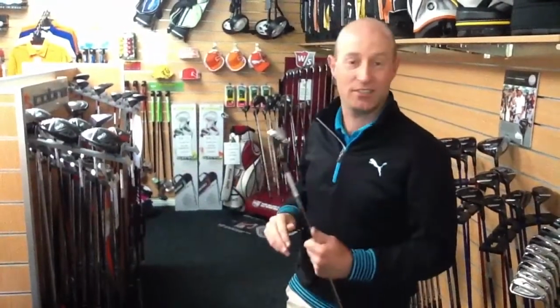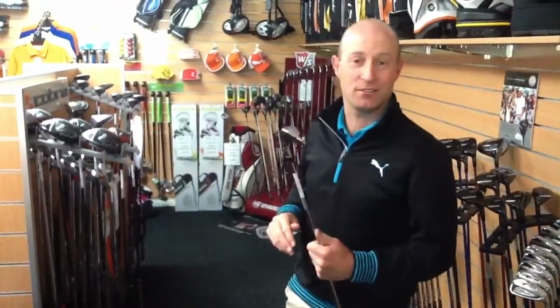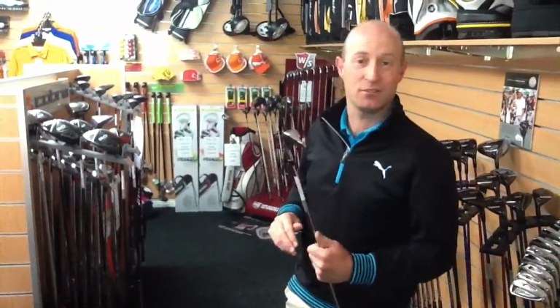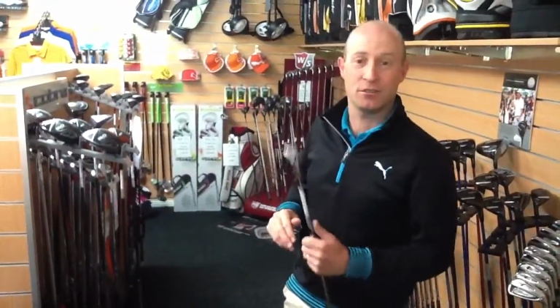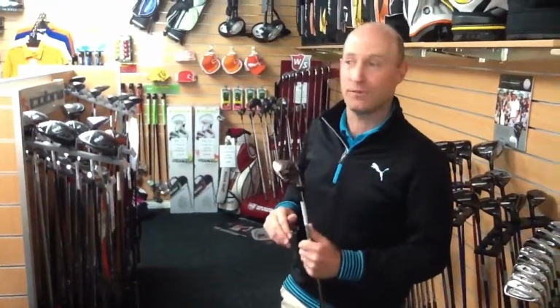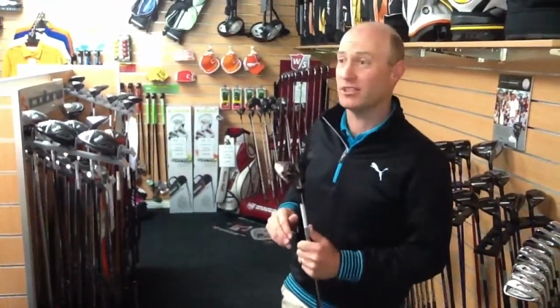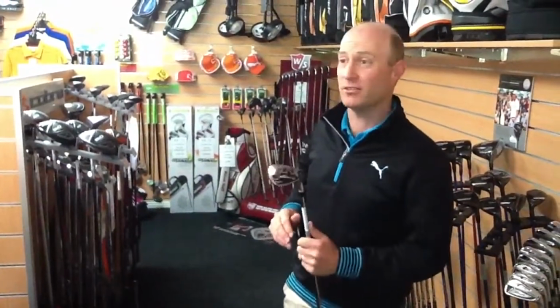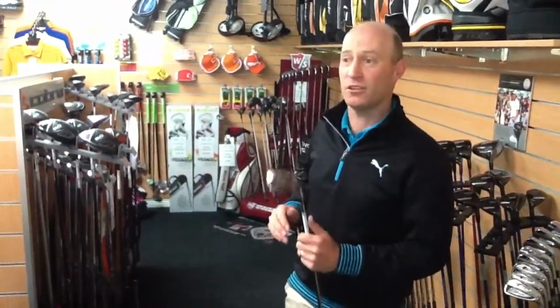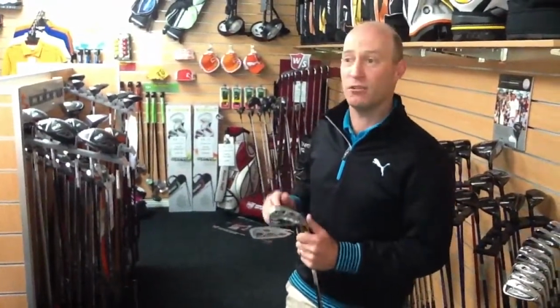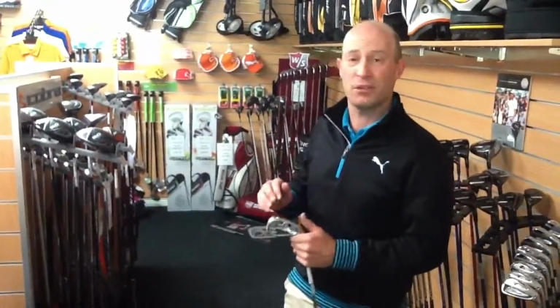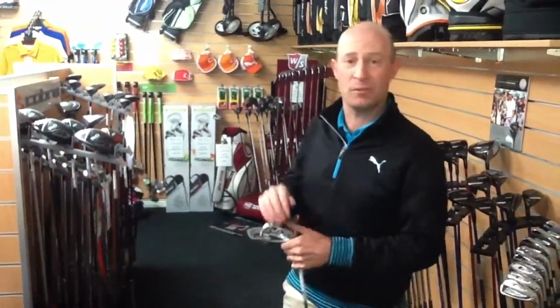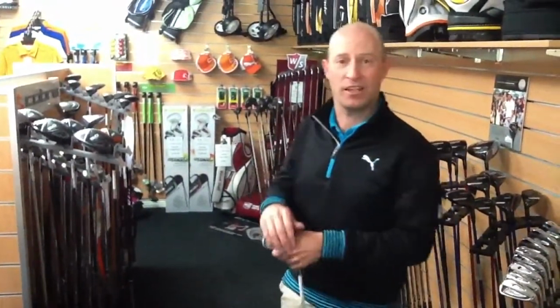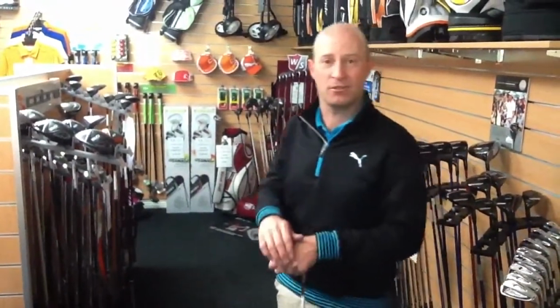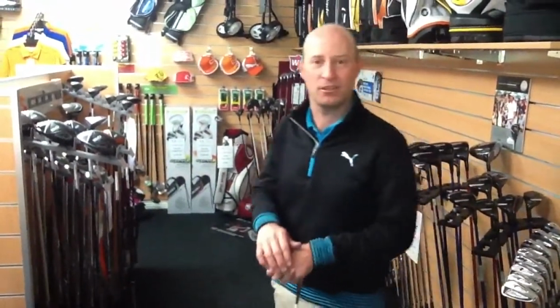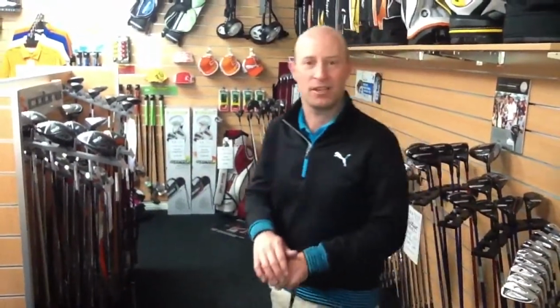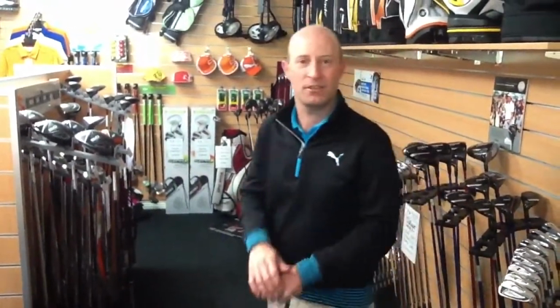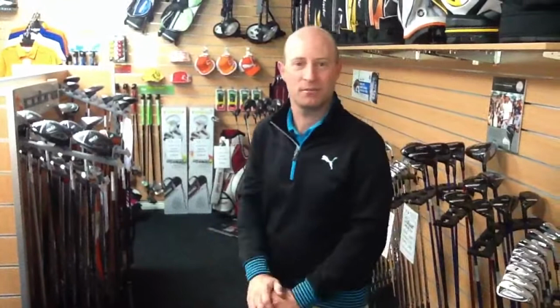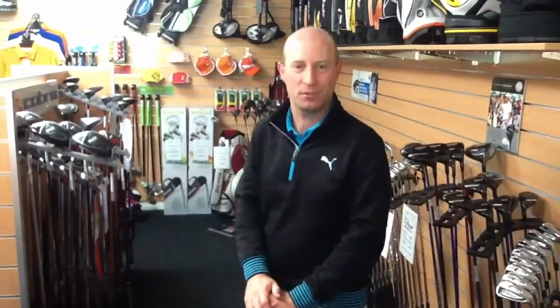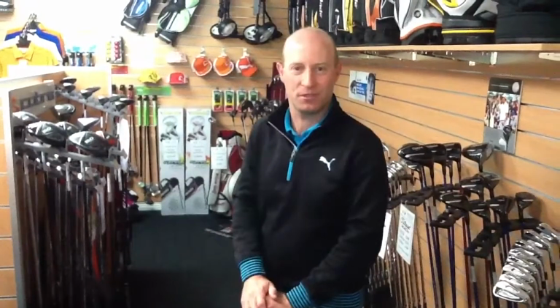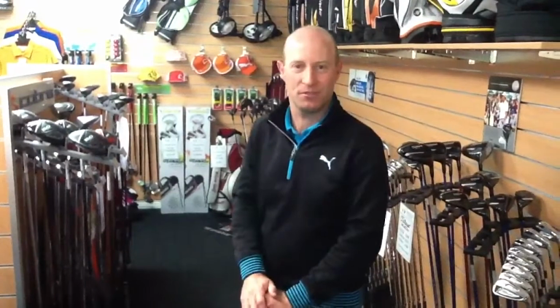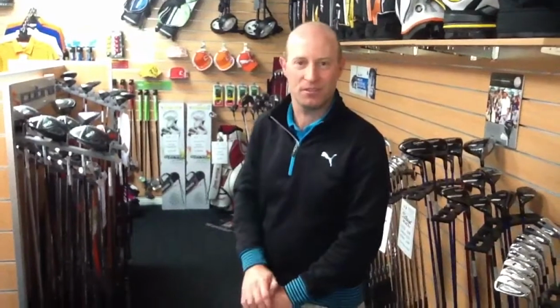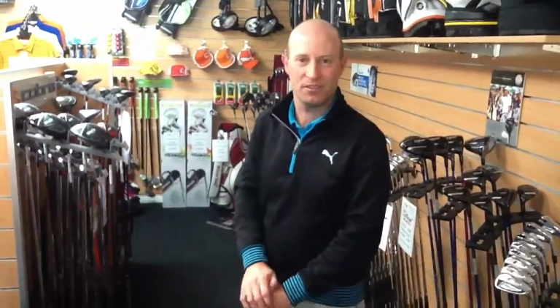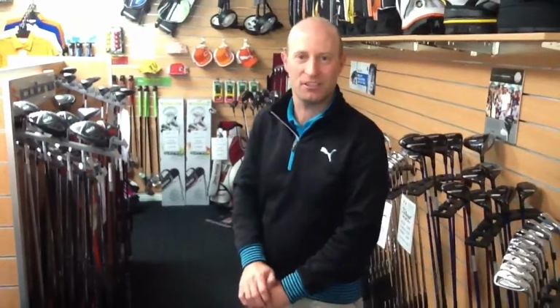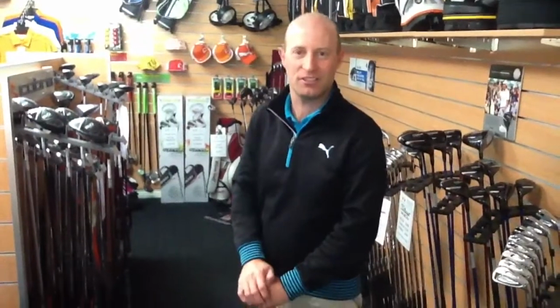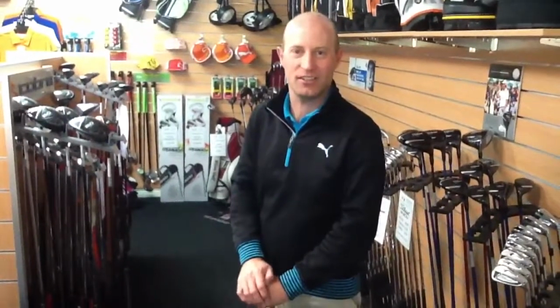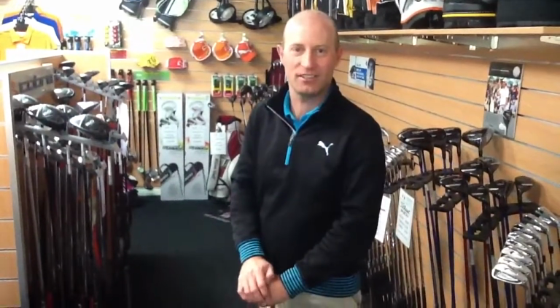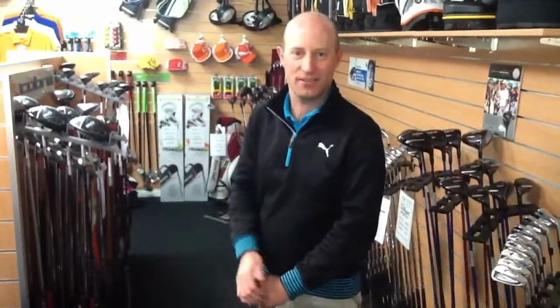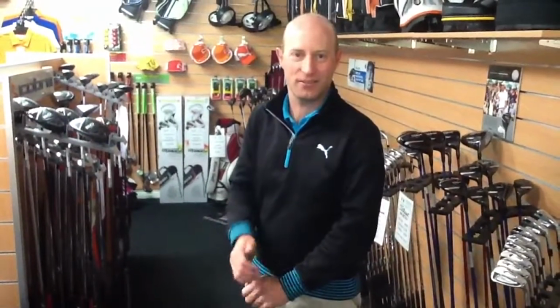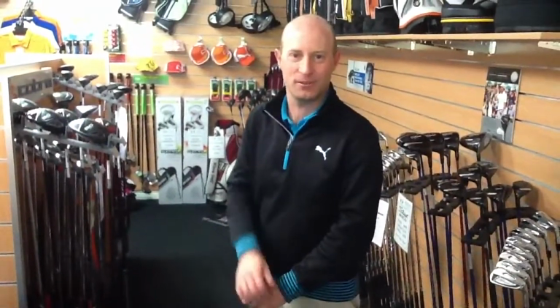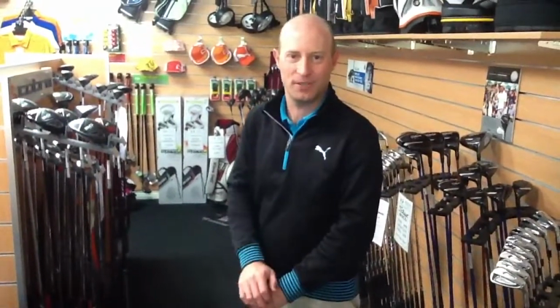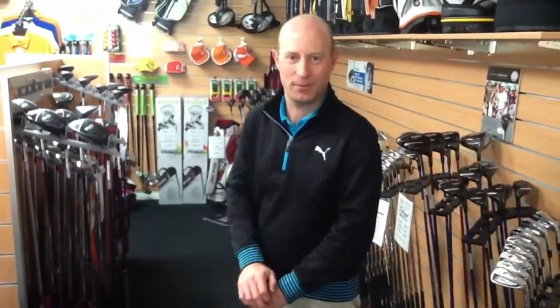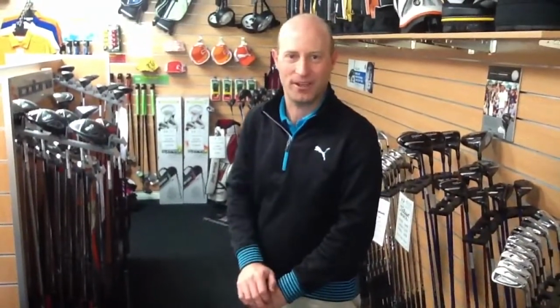These are all demos and I've got the whole fitting bag, so if you want to come in and be fitted with a new set of irons, come in and we'll help you out.